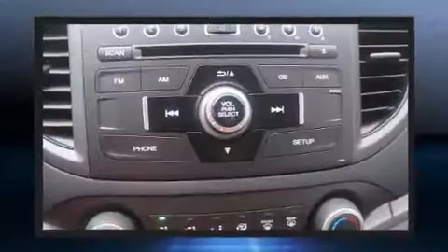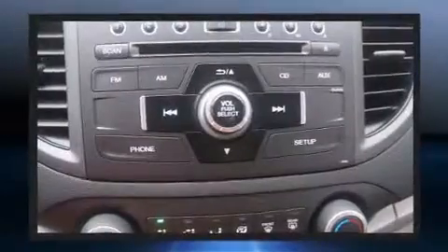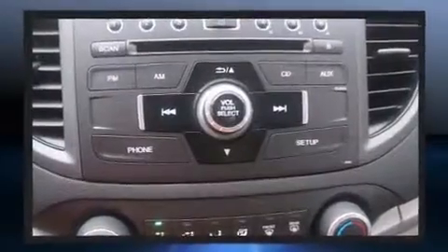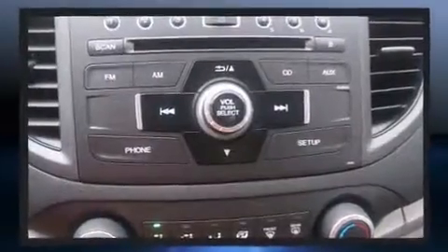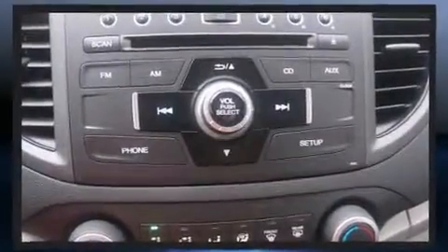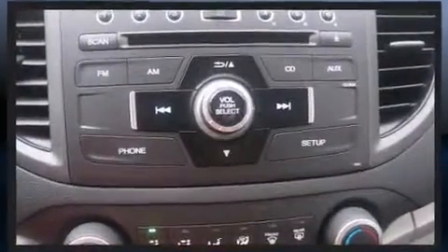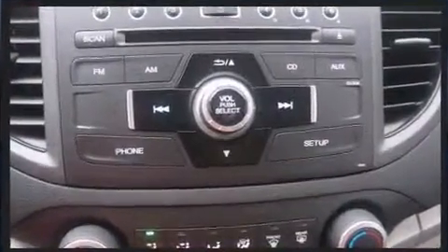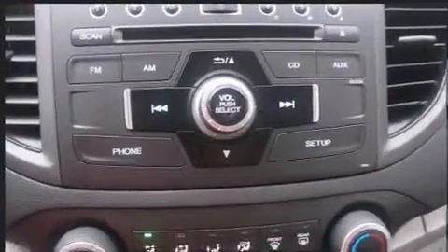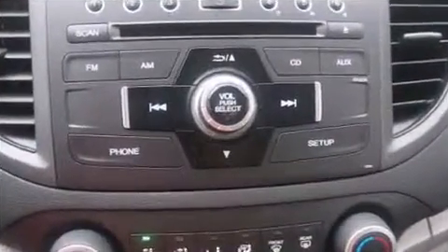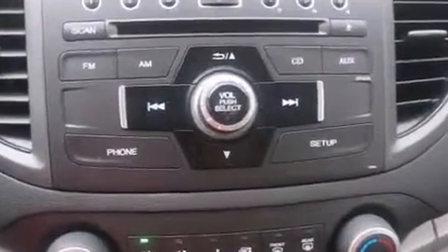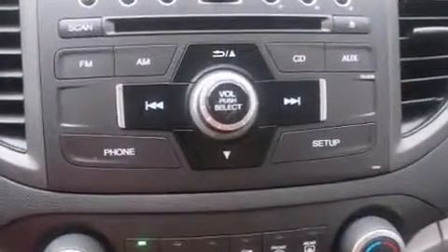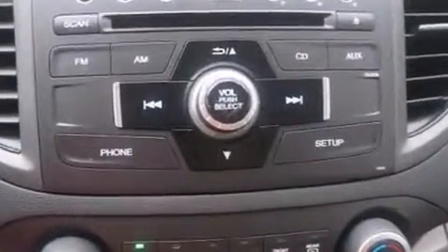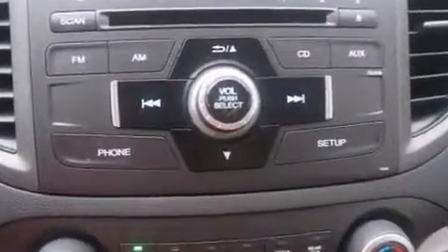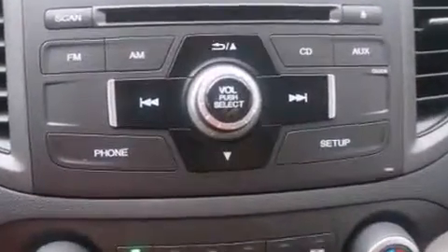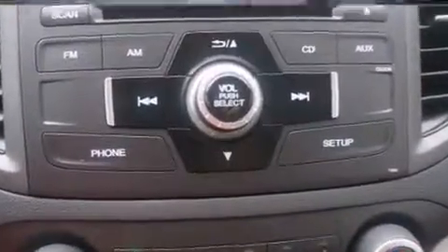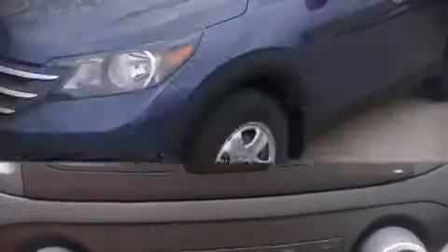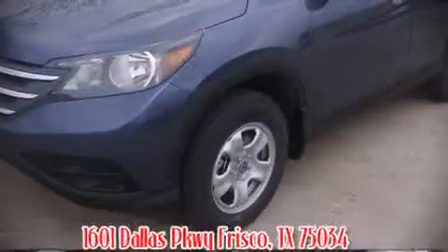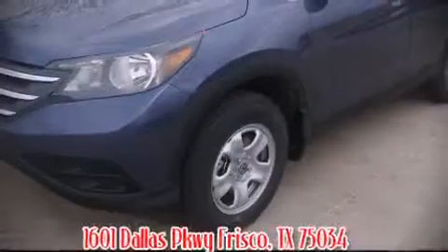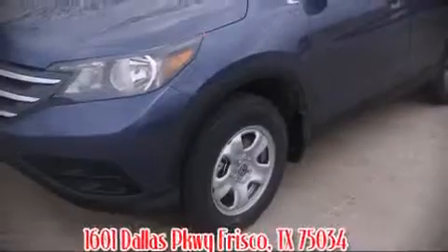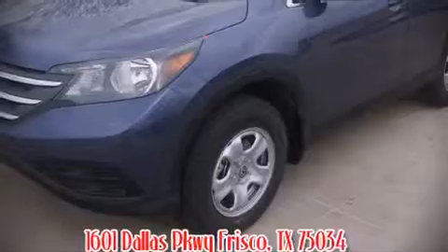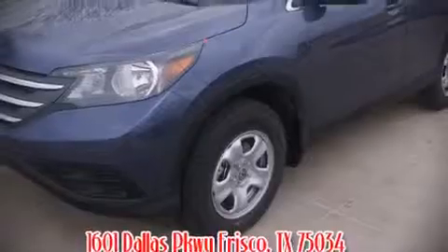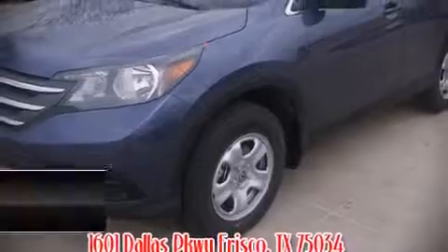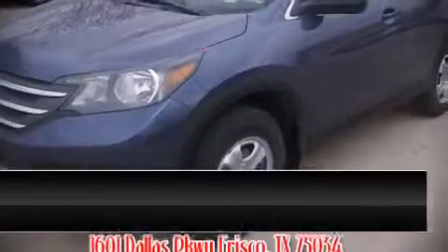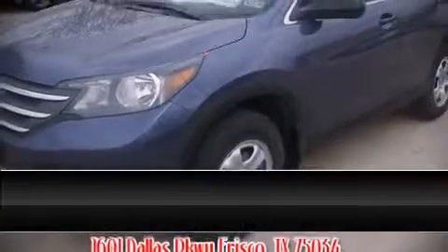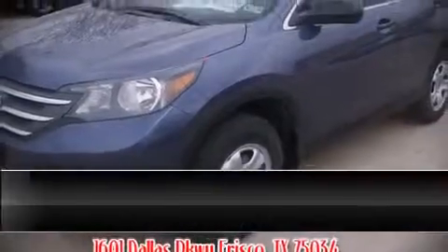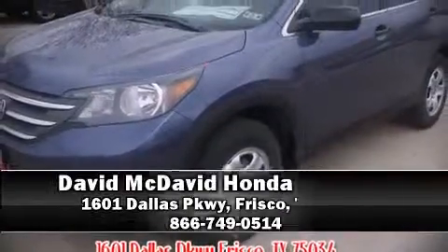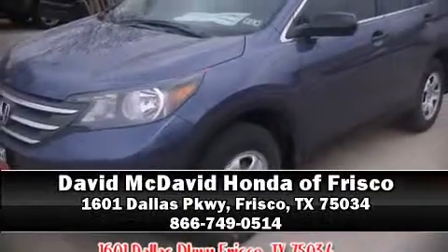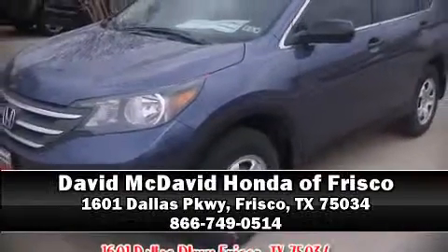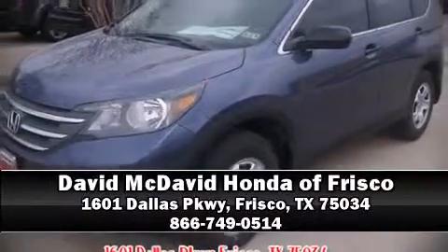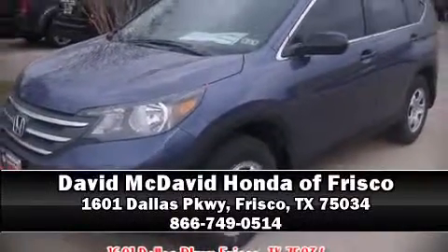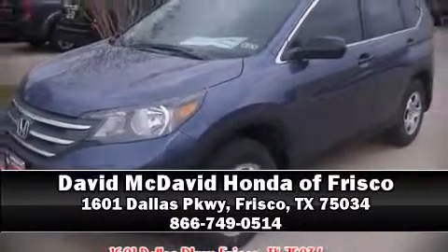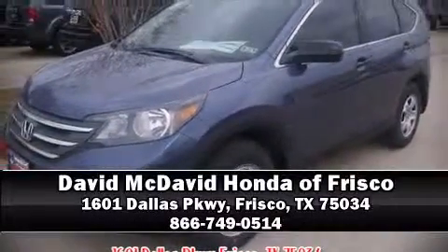Our team is professional and we offer a no-pressure environment. Stop by our dealership or give us a call for more information. We'll see you then.